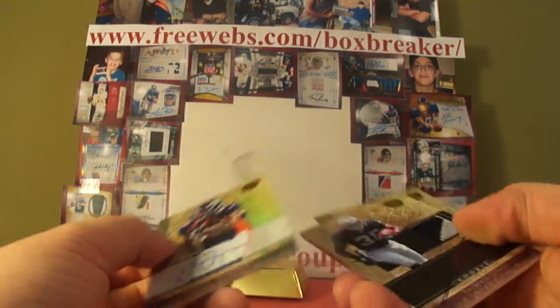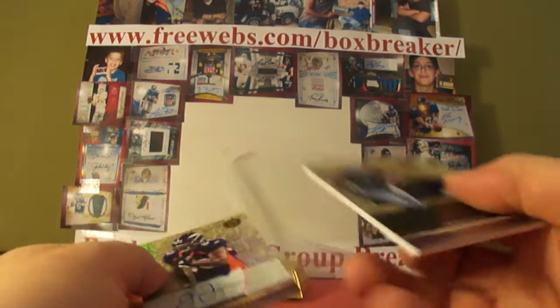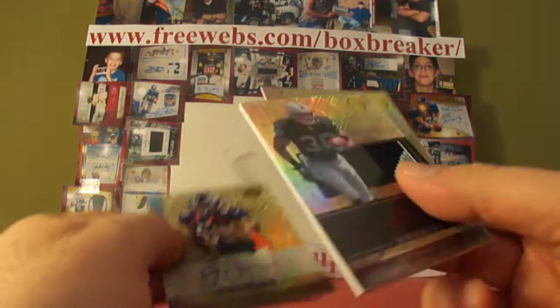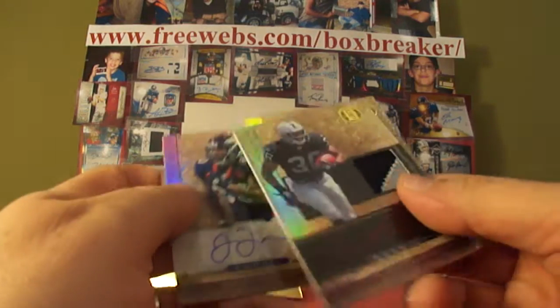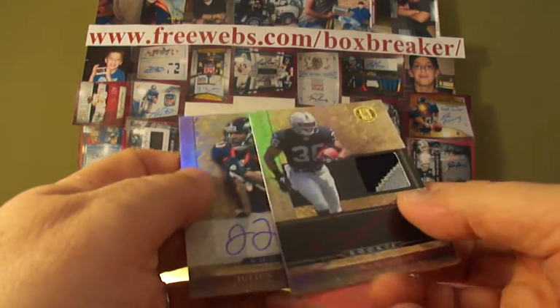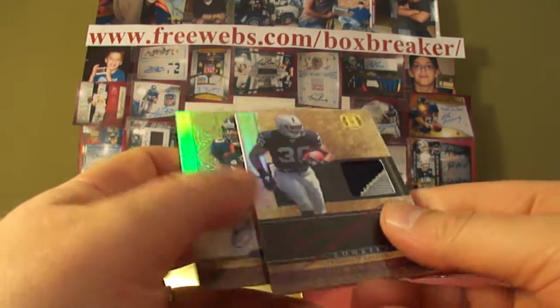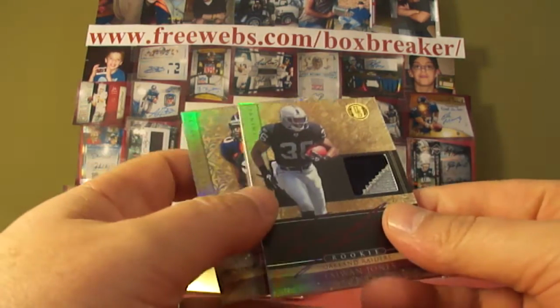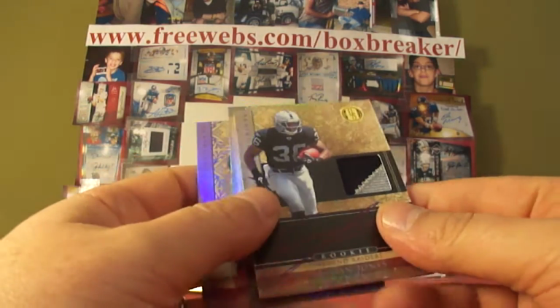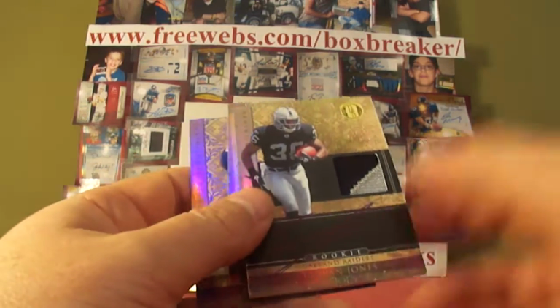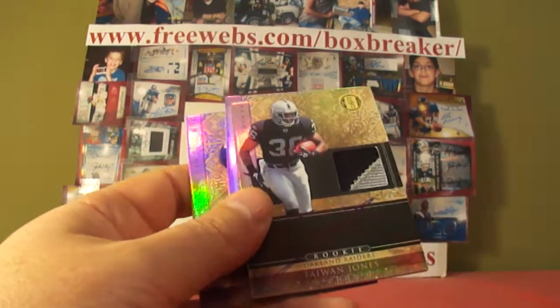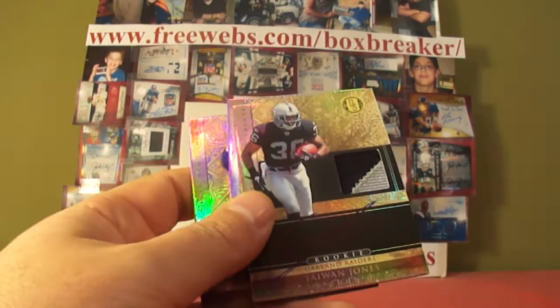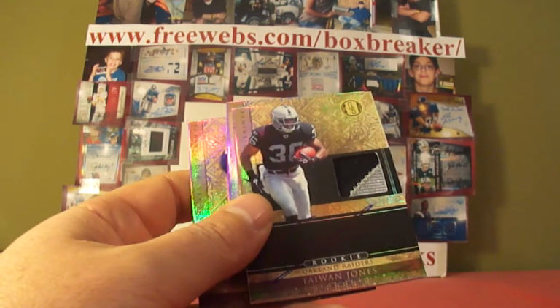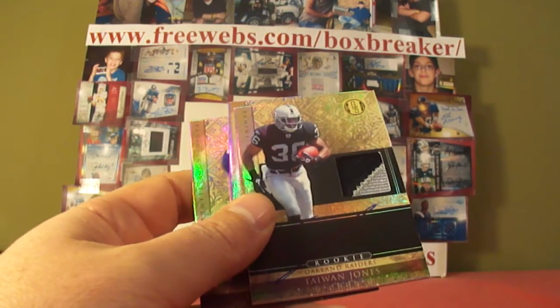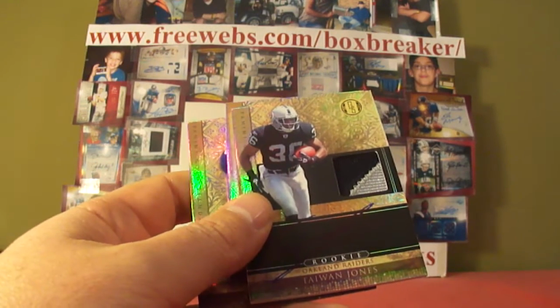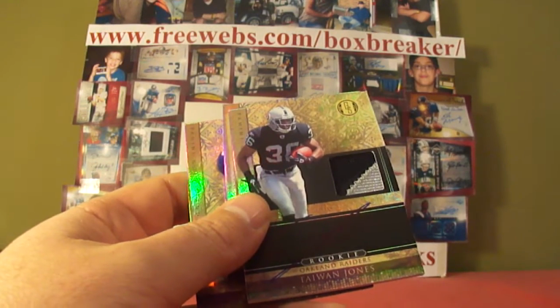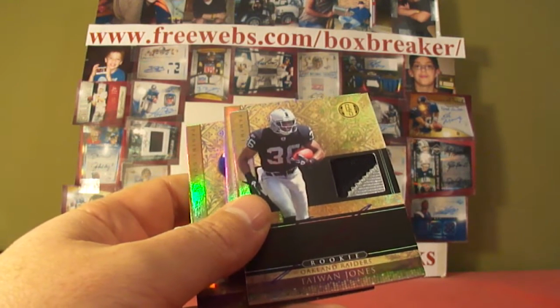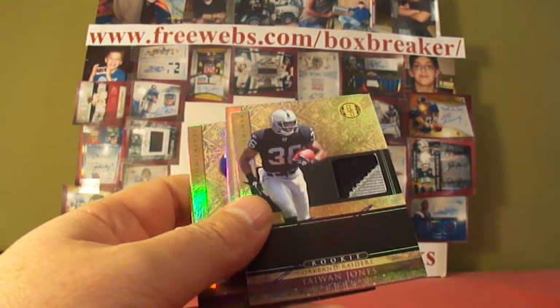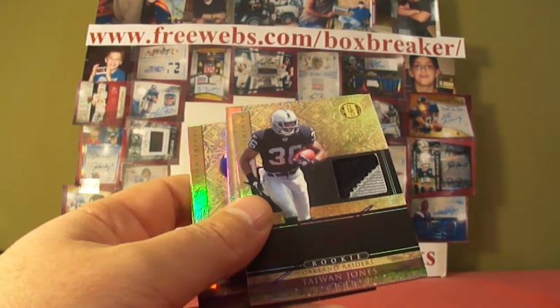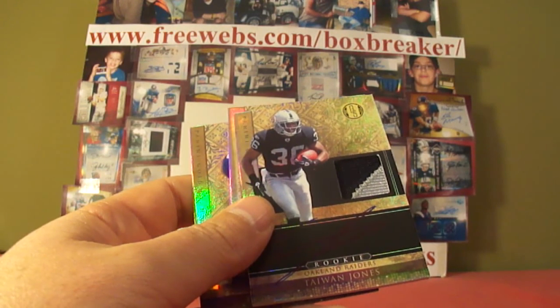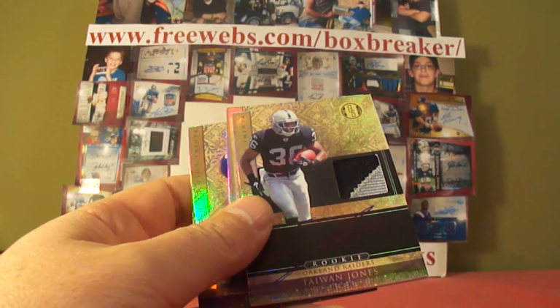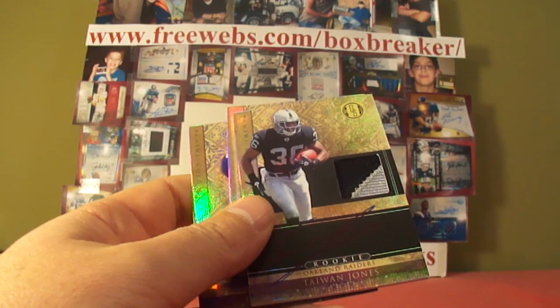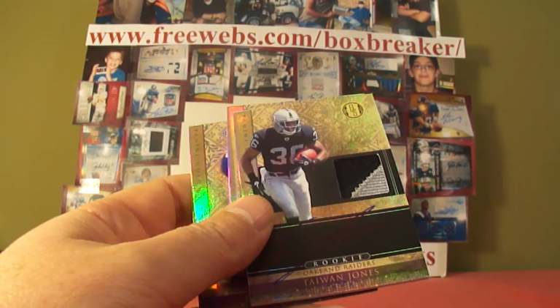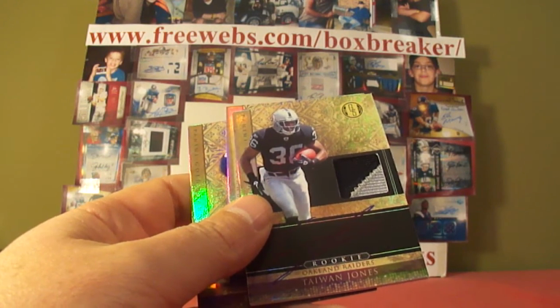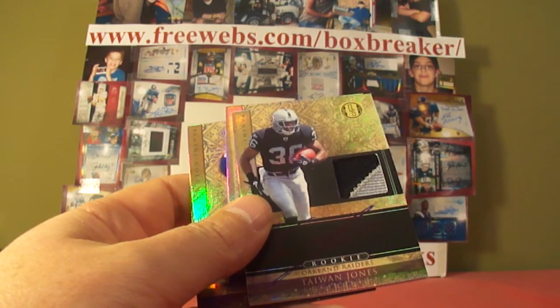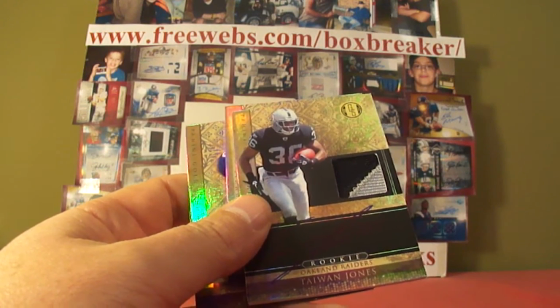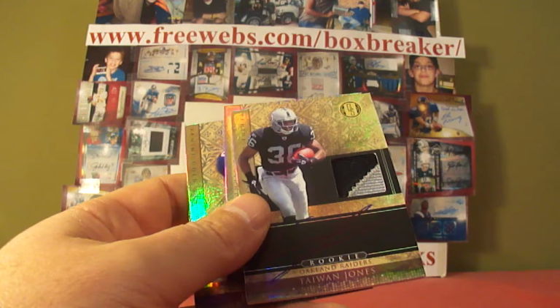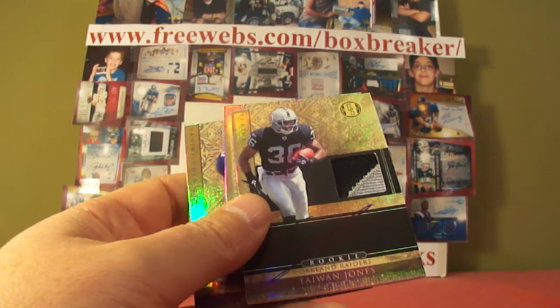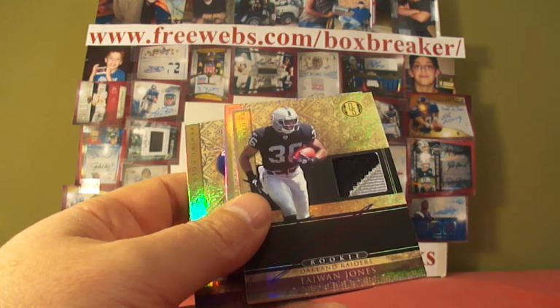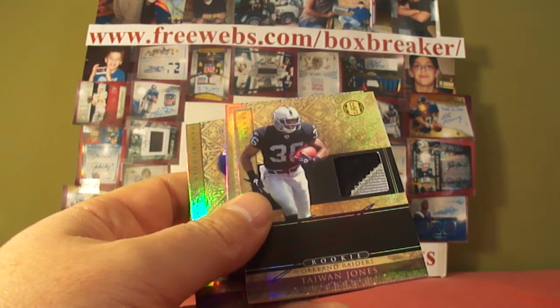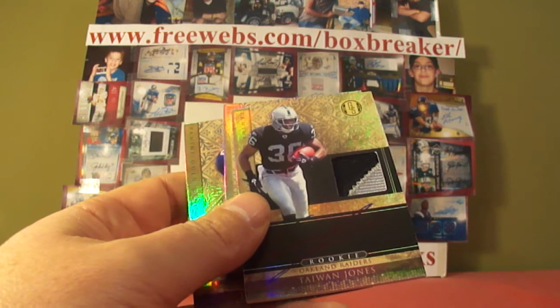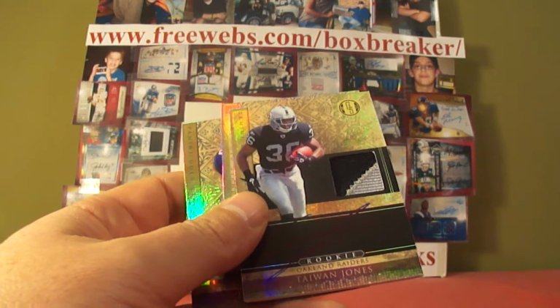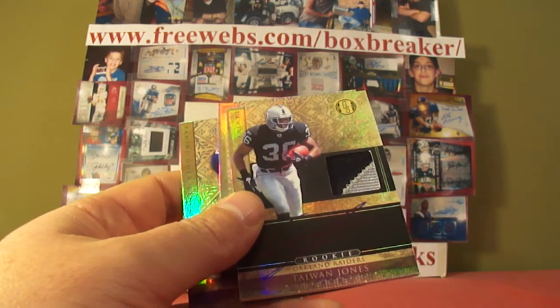That will do it for another box. Still 4 to go — let's keep breaking.